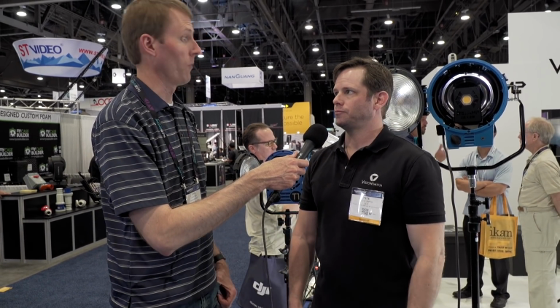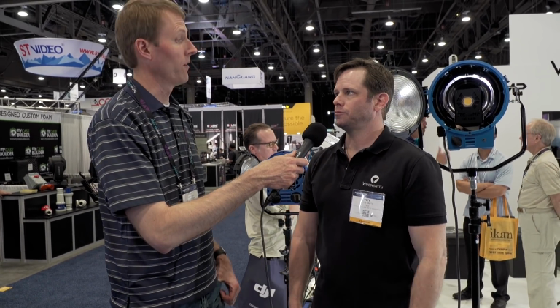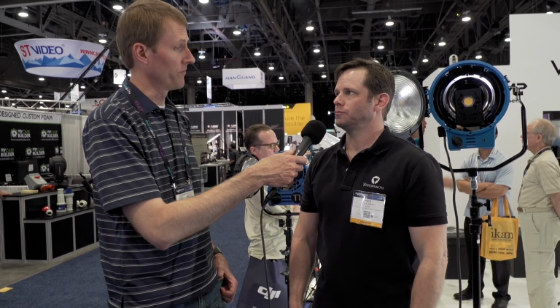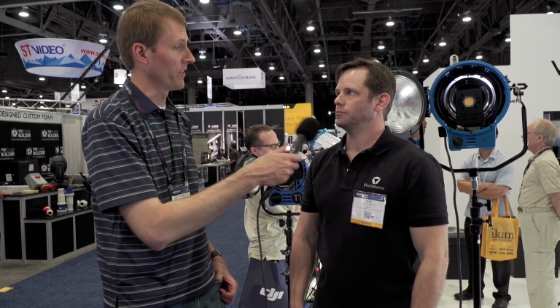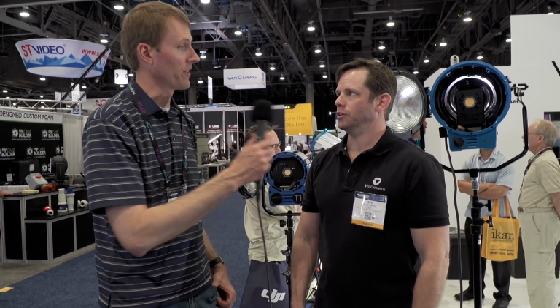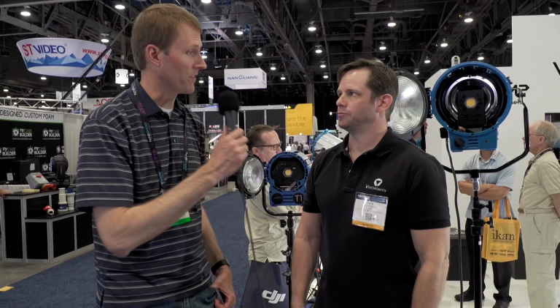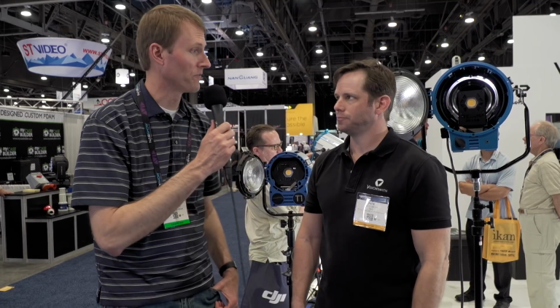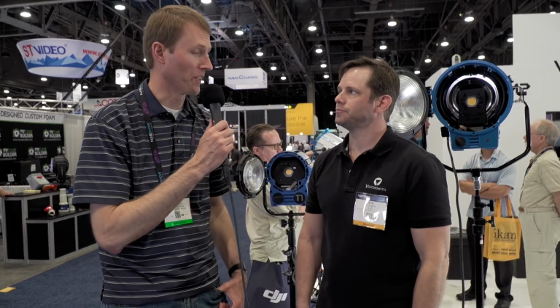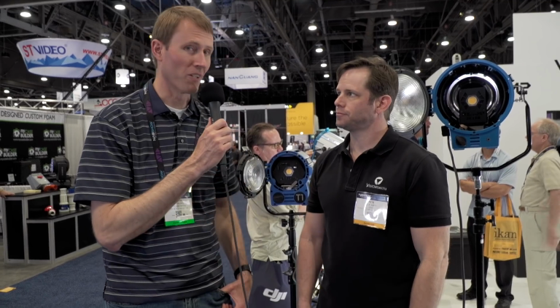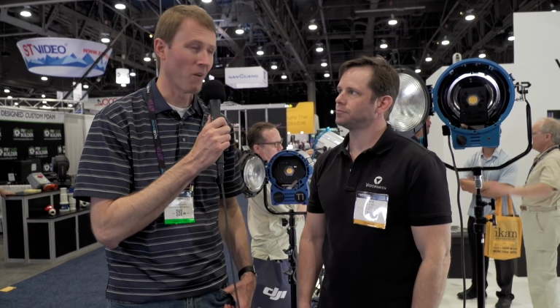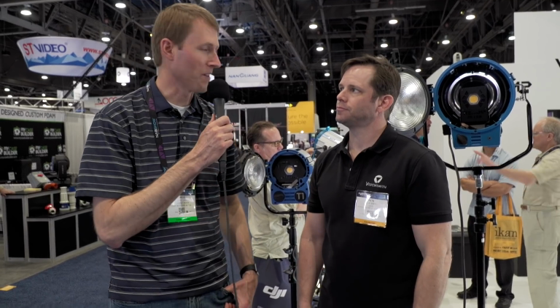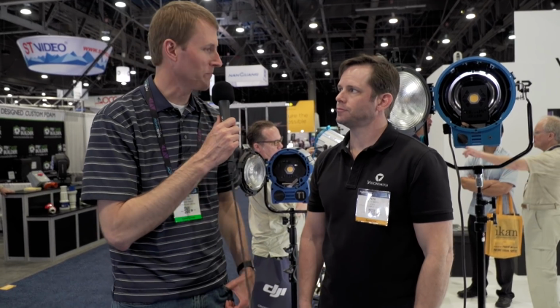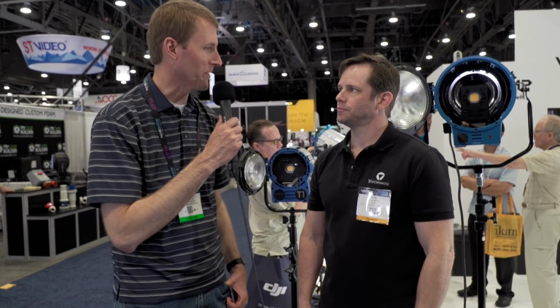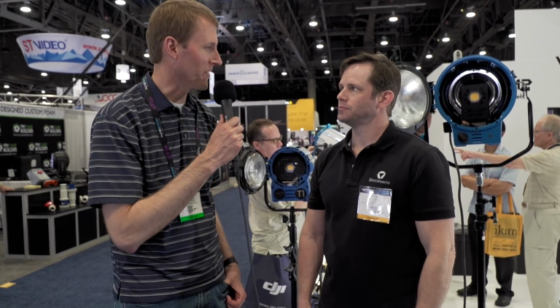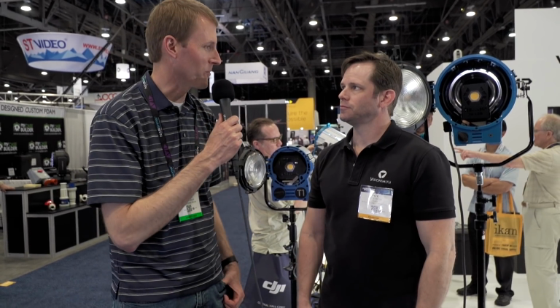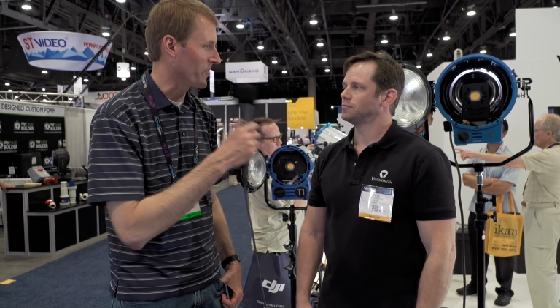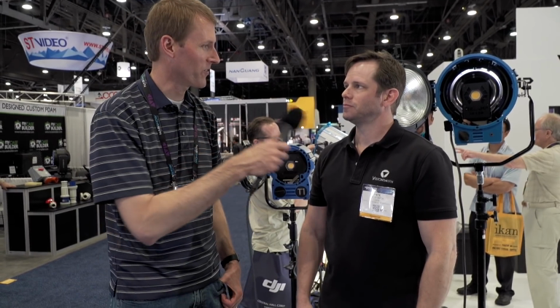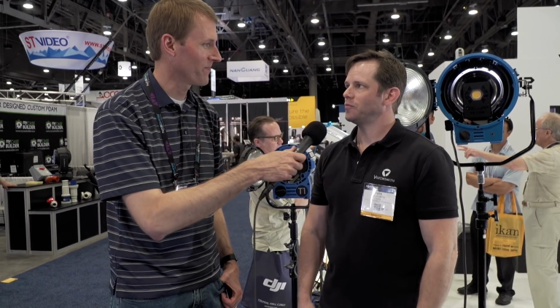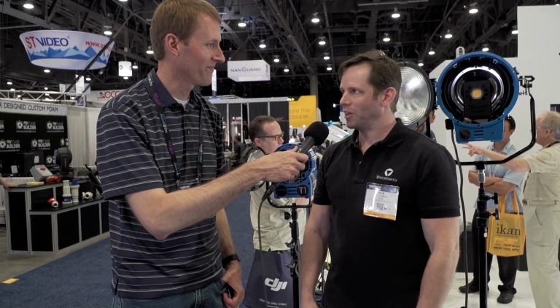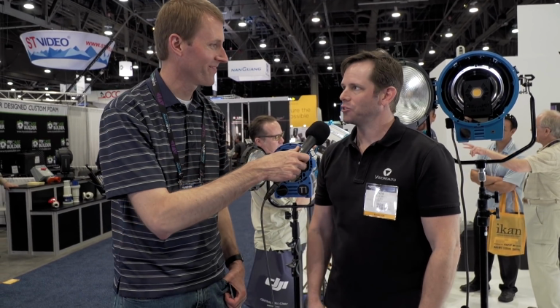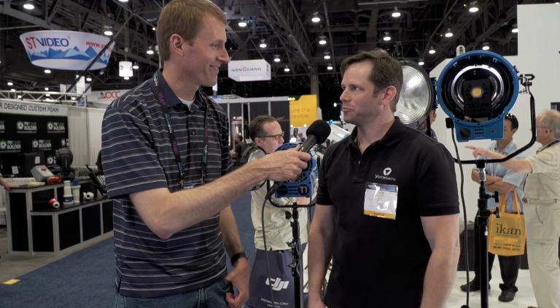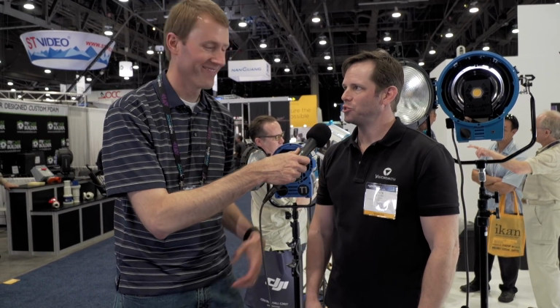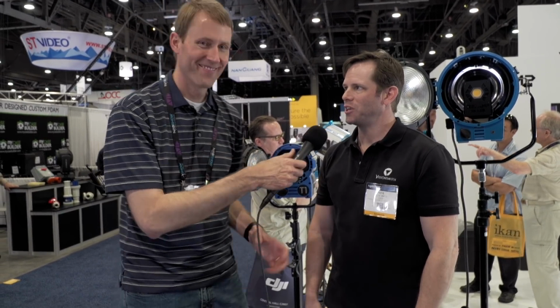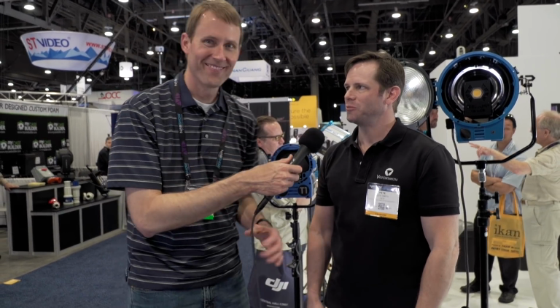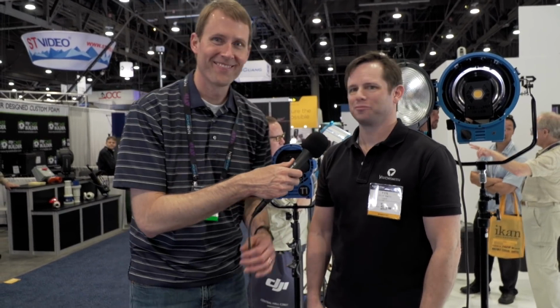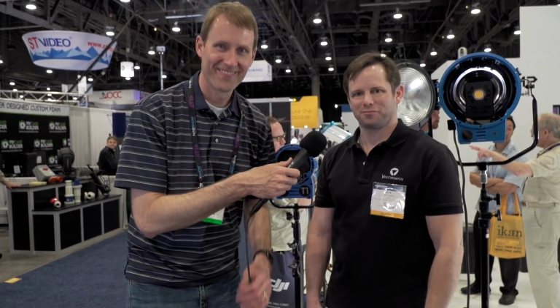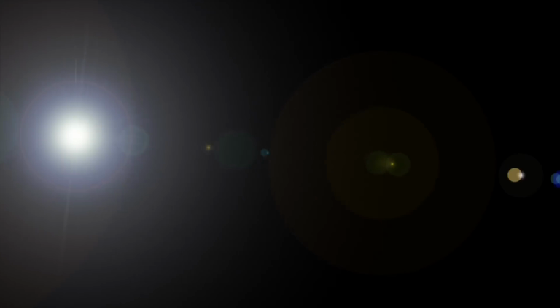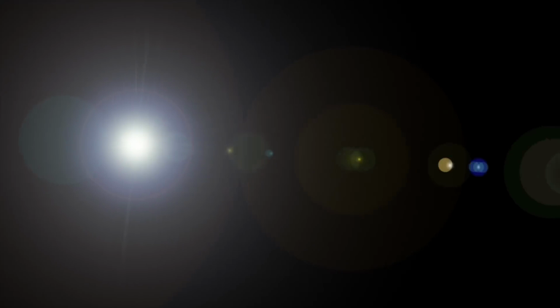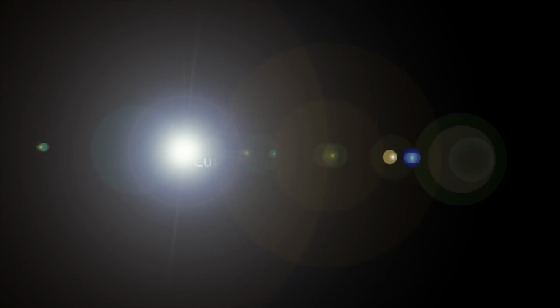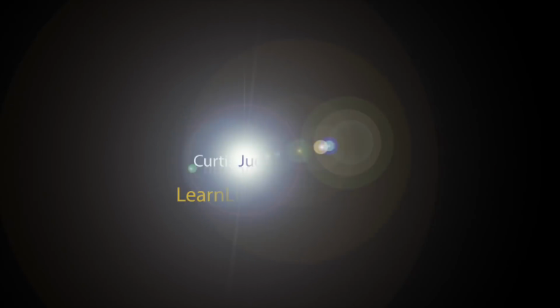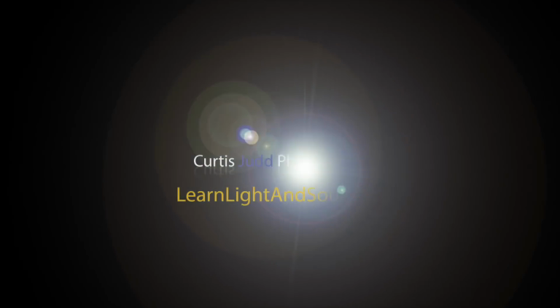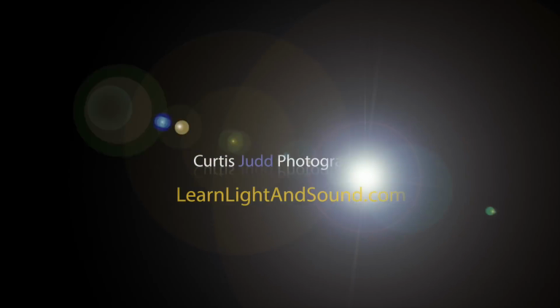Wow, very good. All right, Pete, thanks so much. Thanks, appreciate it. Thank you.